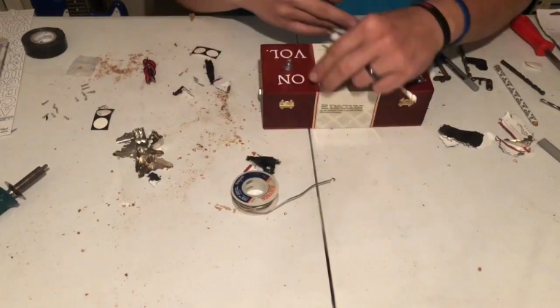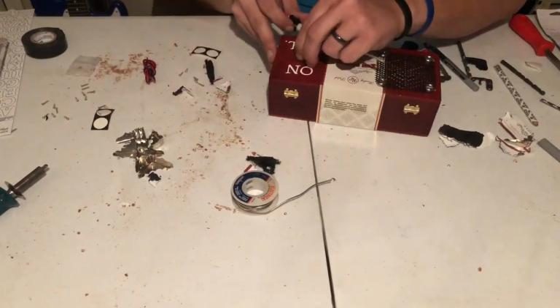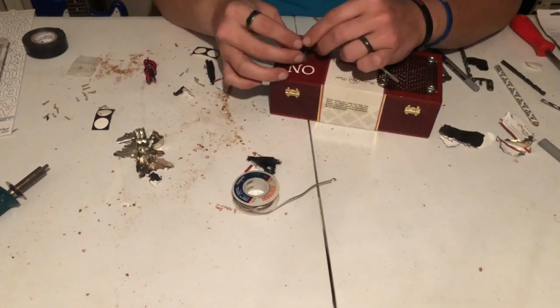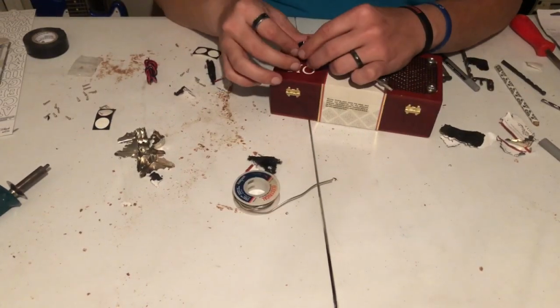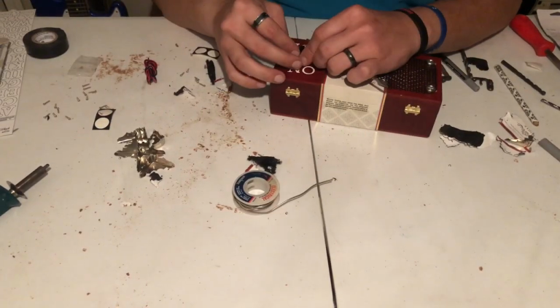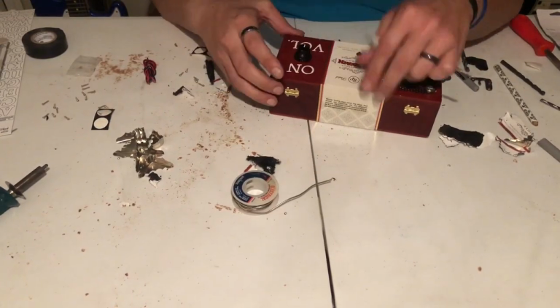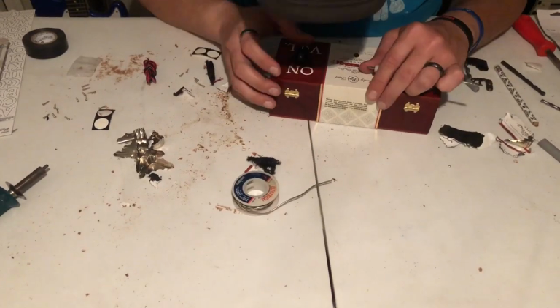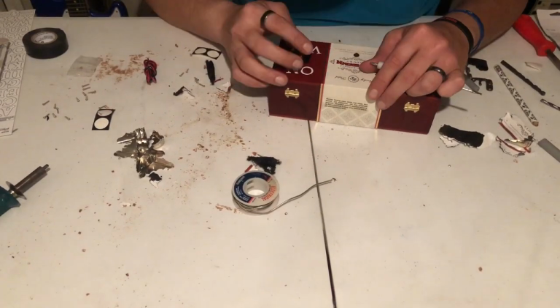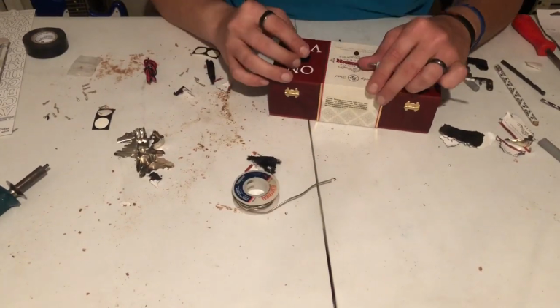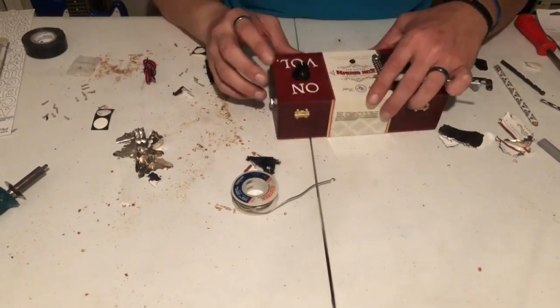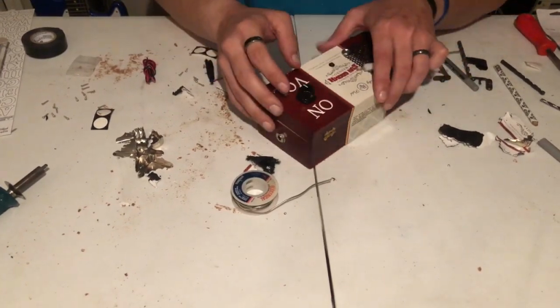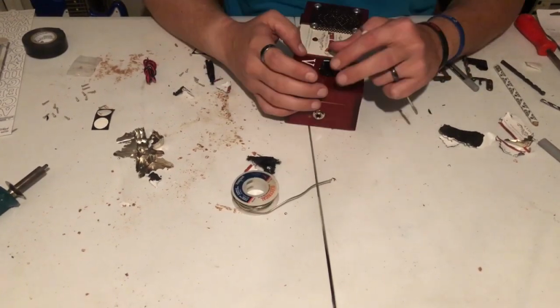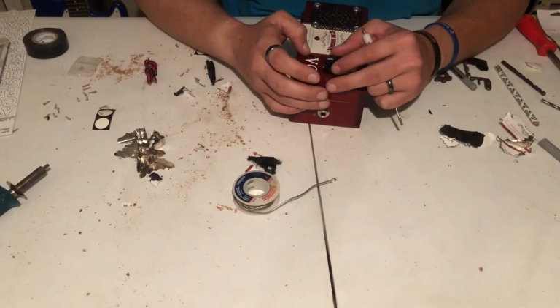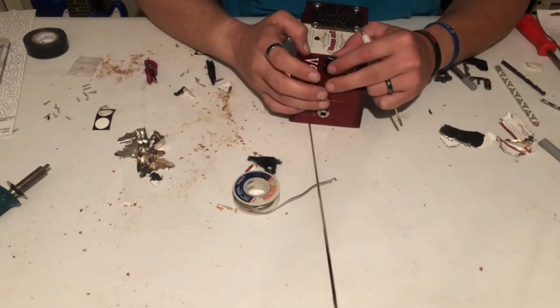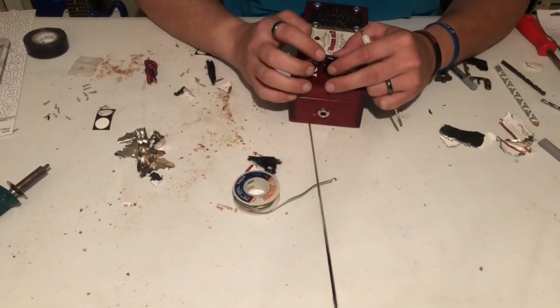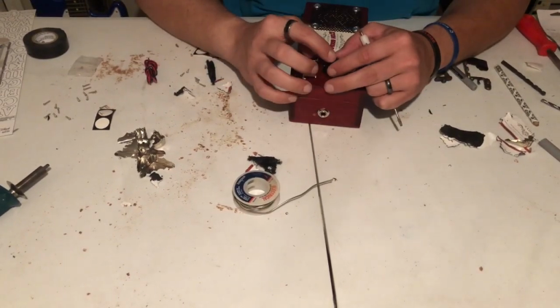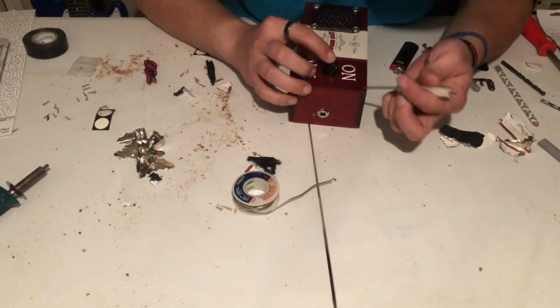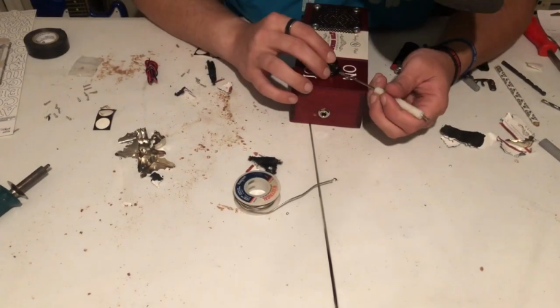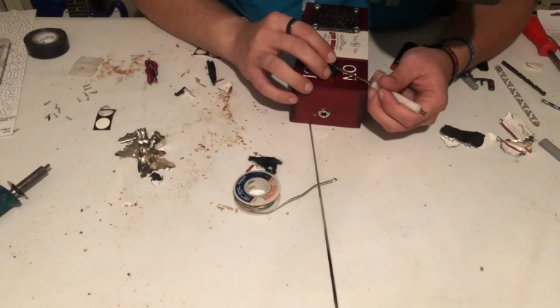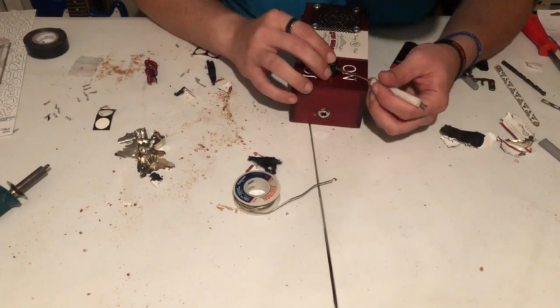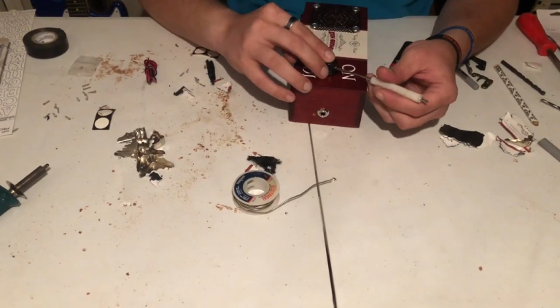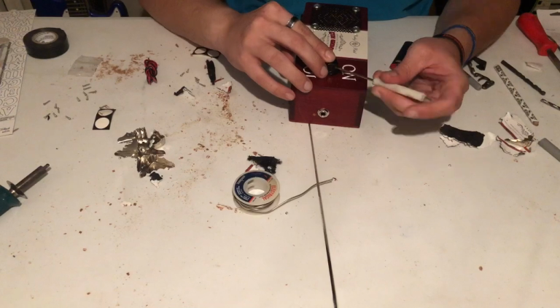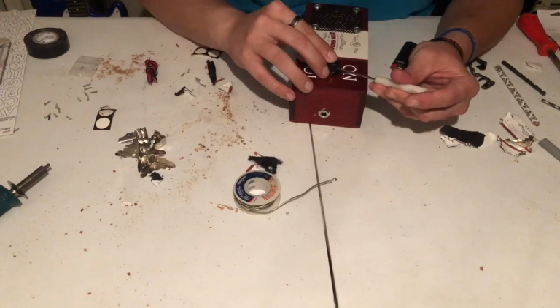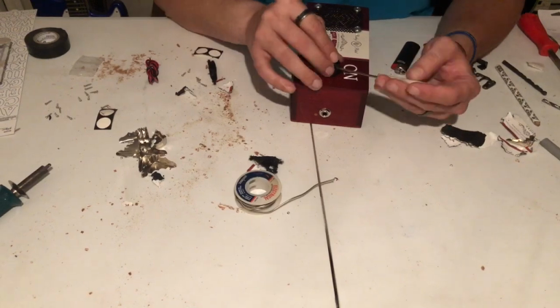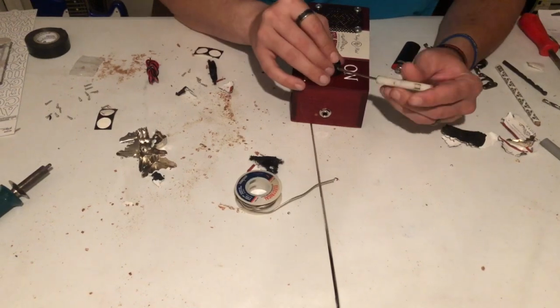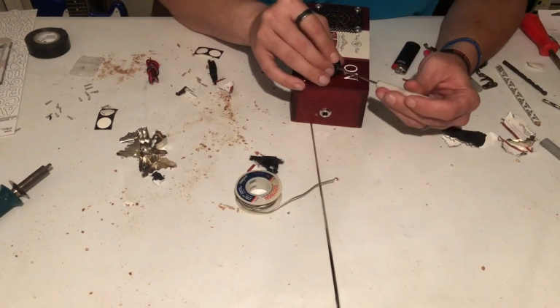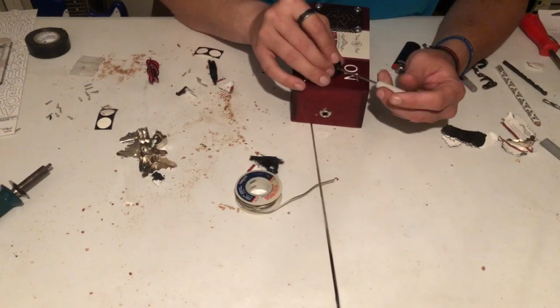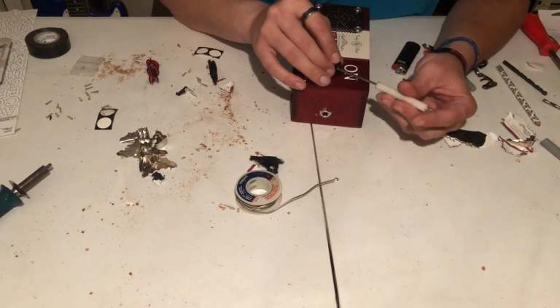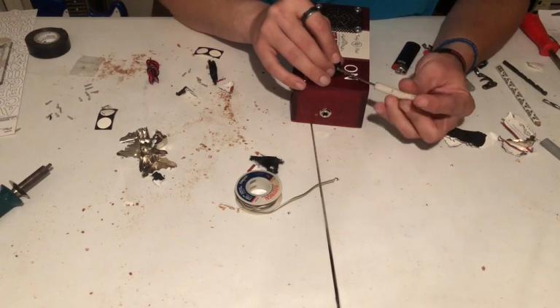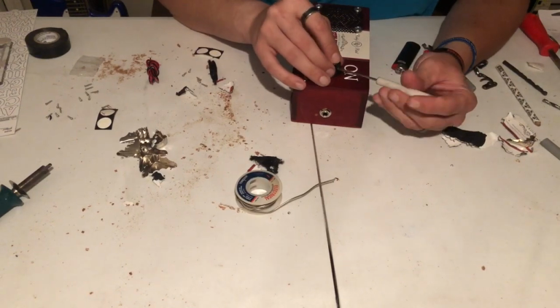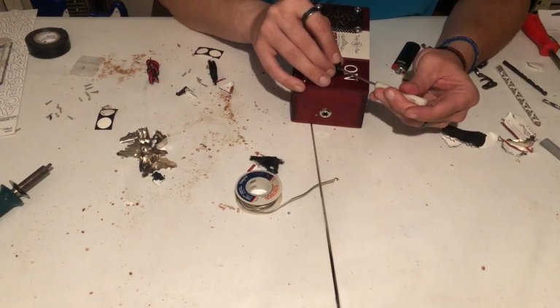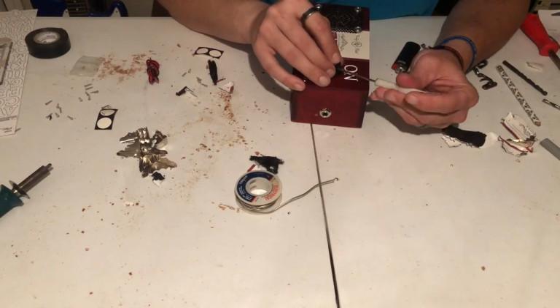Then it was time to tighten up the potentiometer with the PCB board, as well as mount that volume knob.